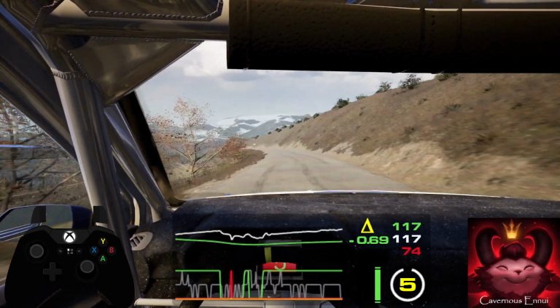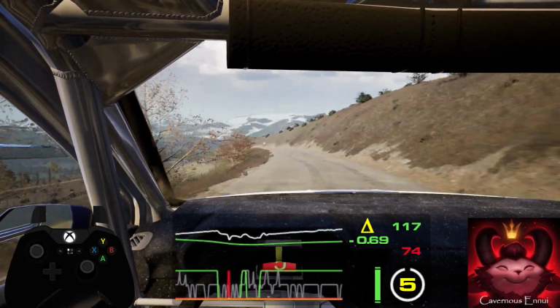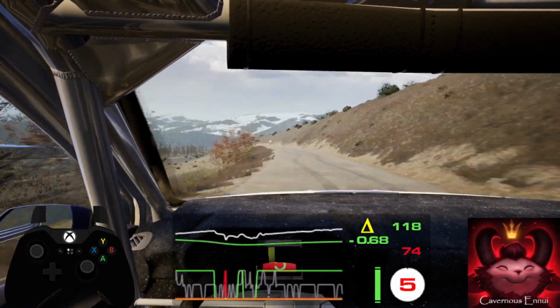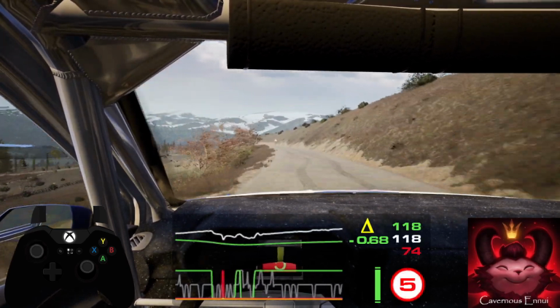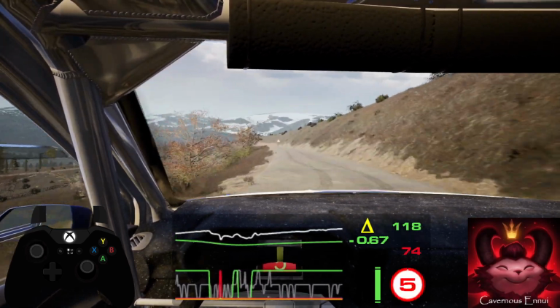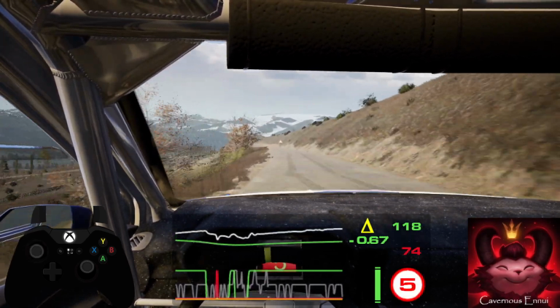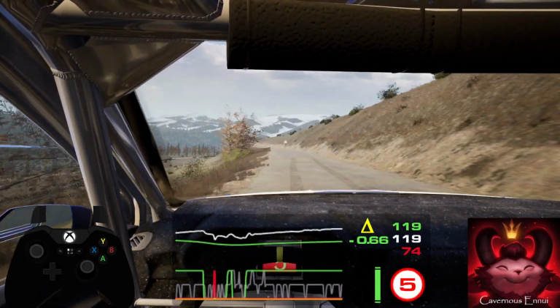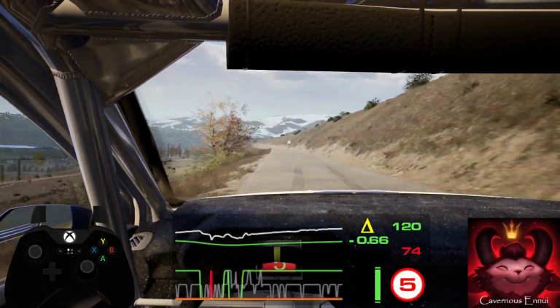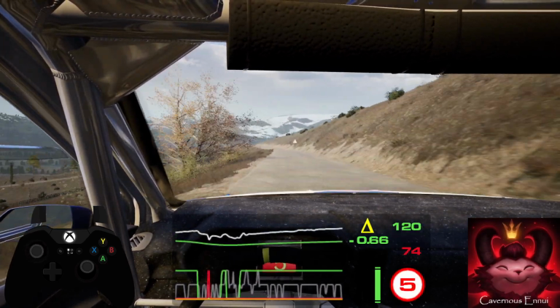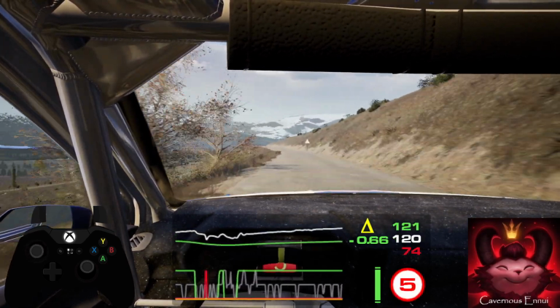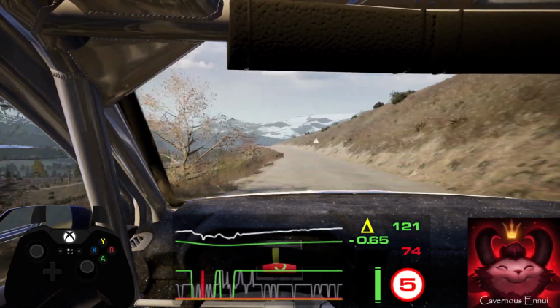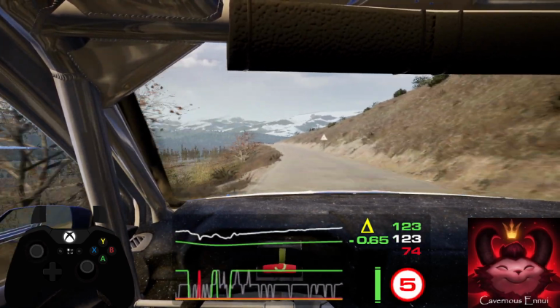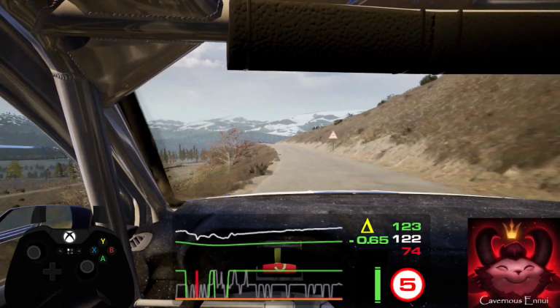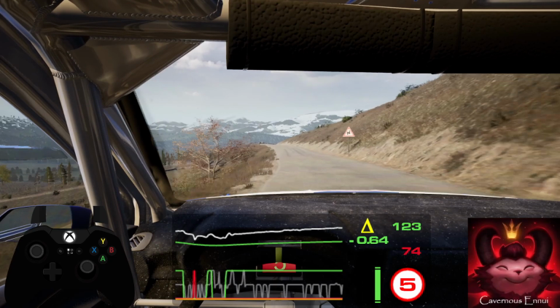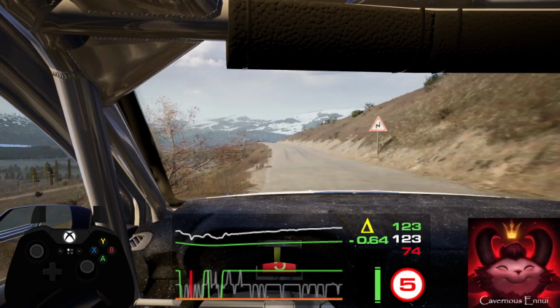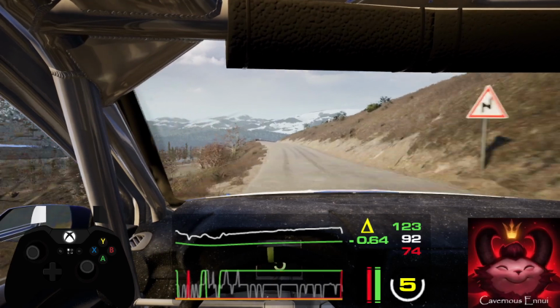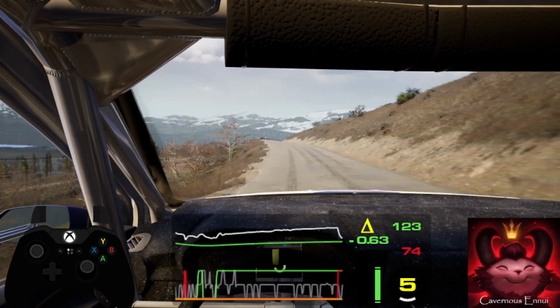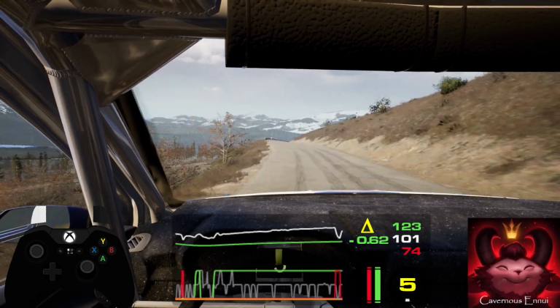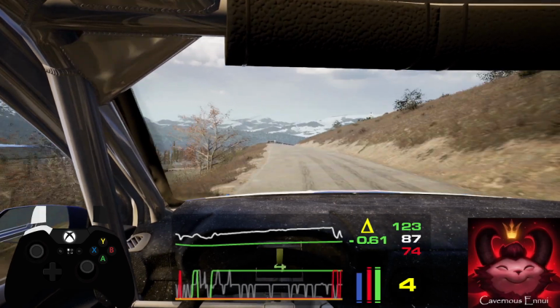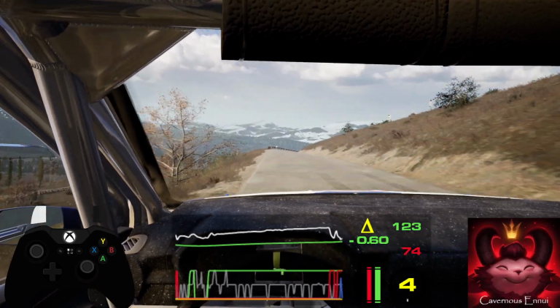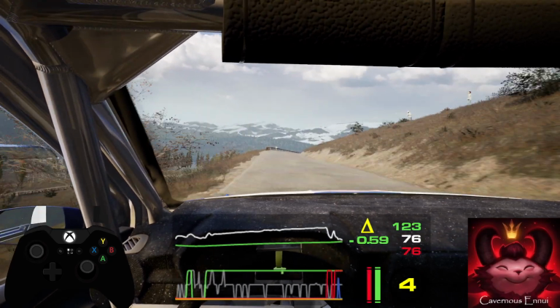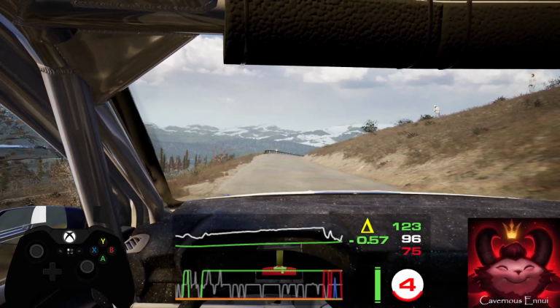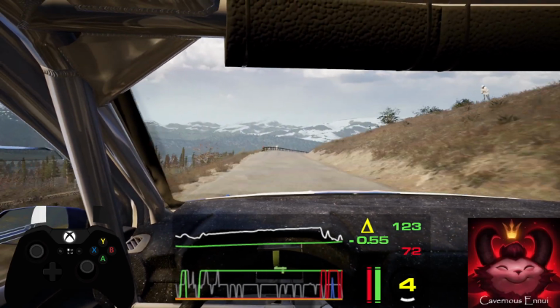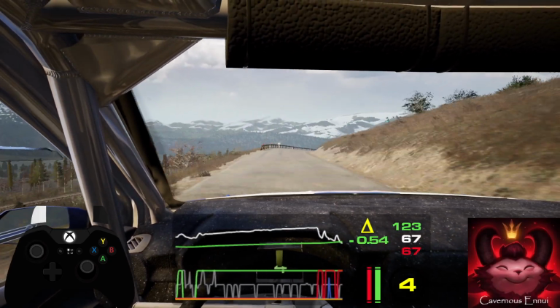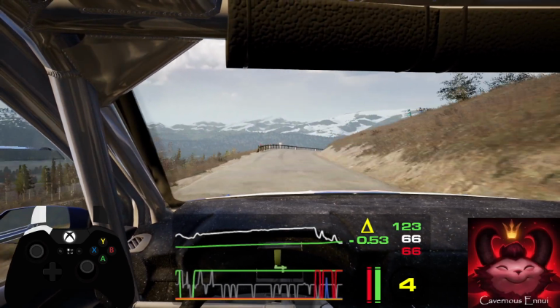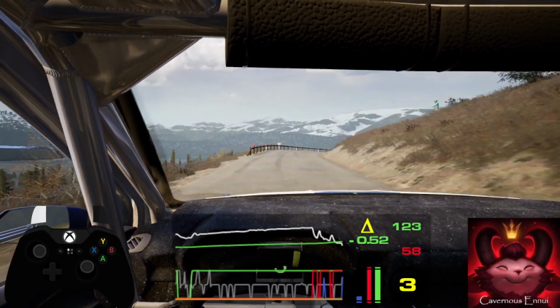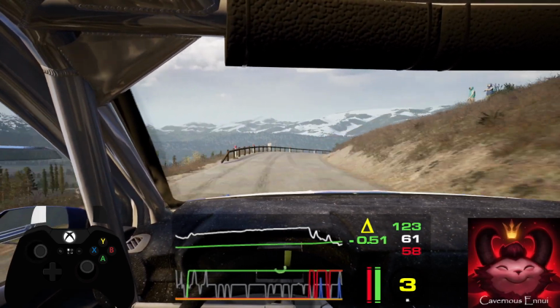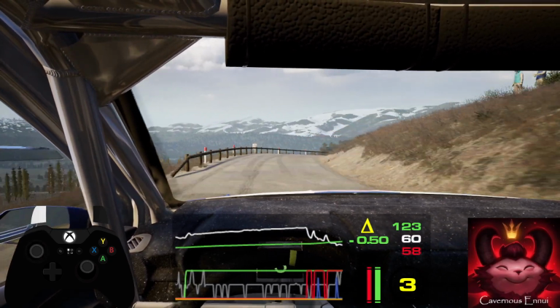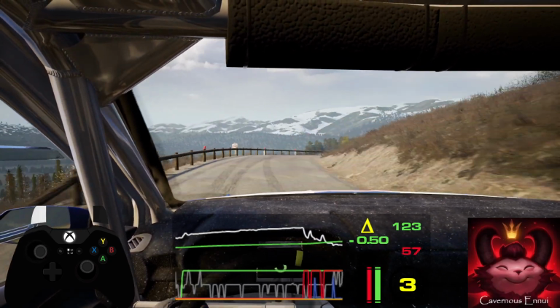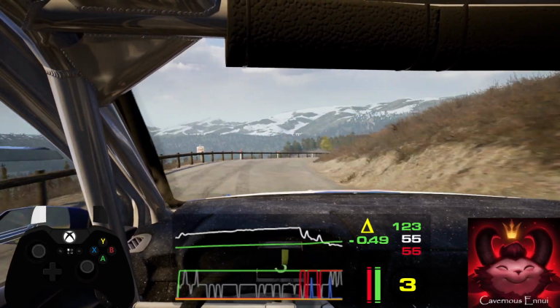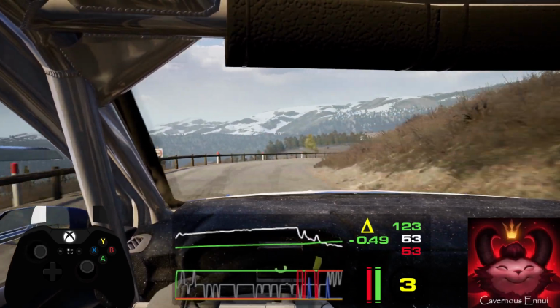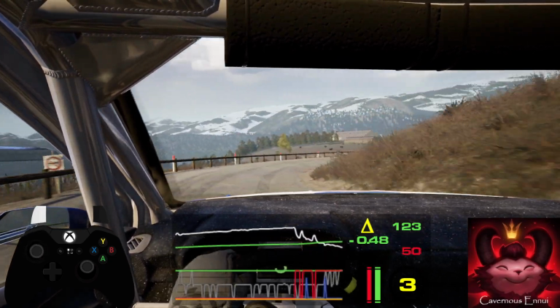3 right, unseen and 6 left into 3 right, tightens. 370.